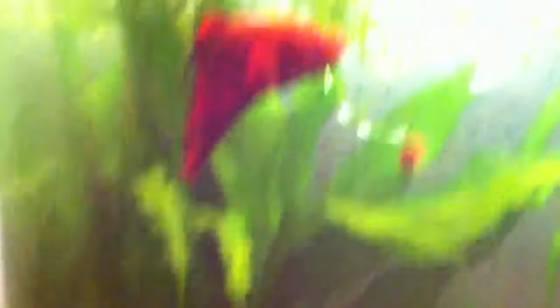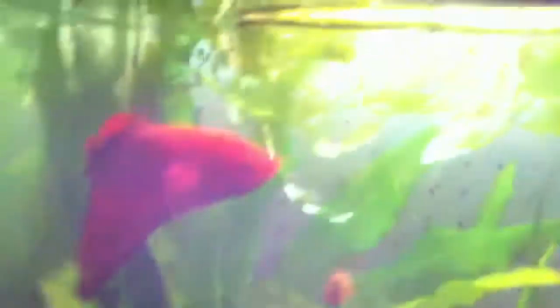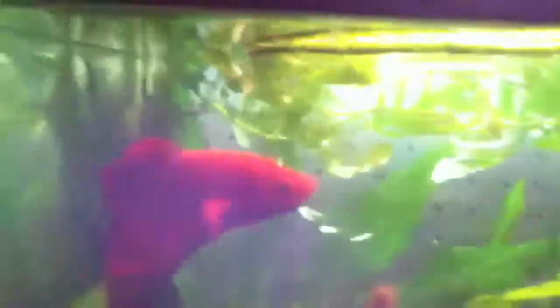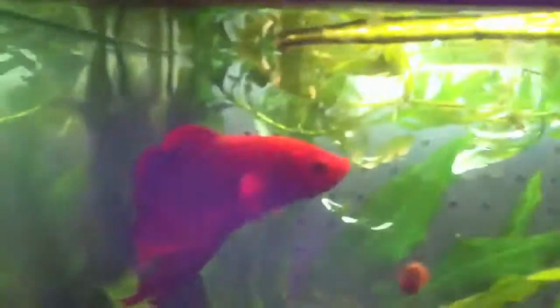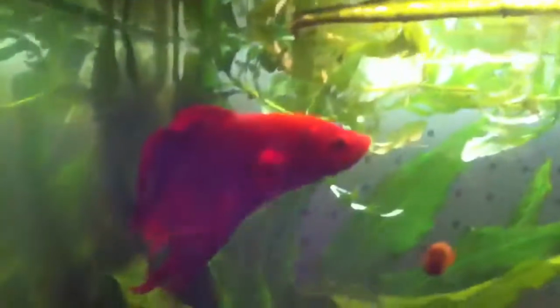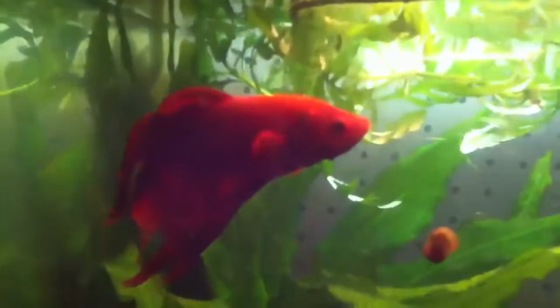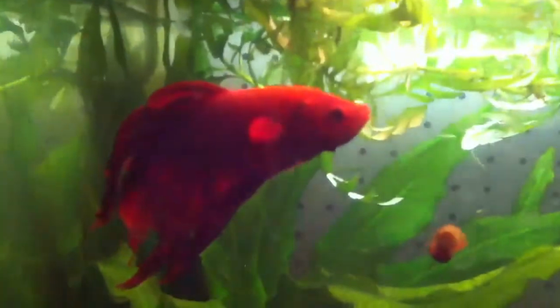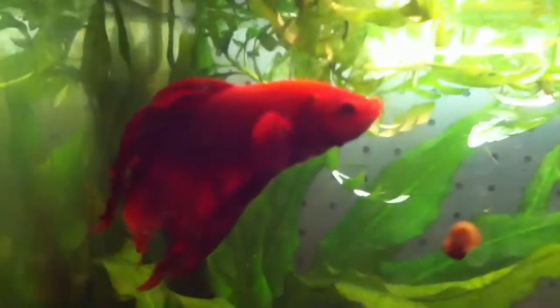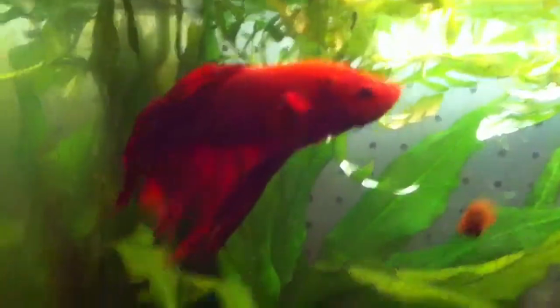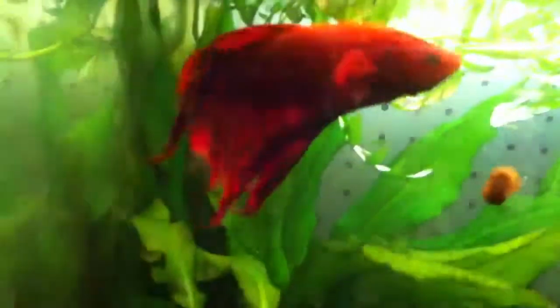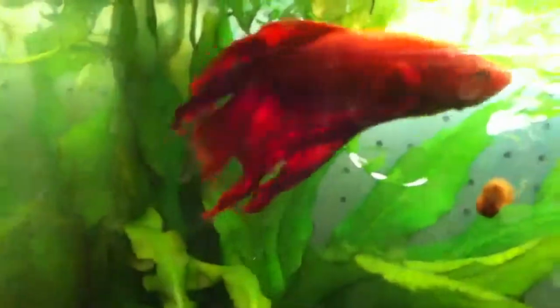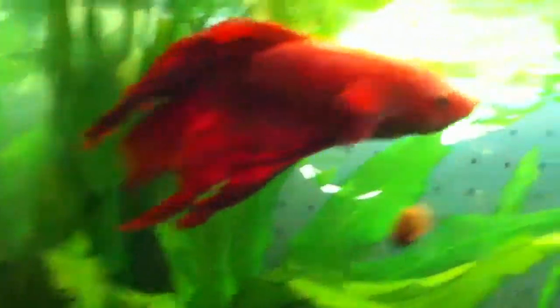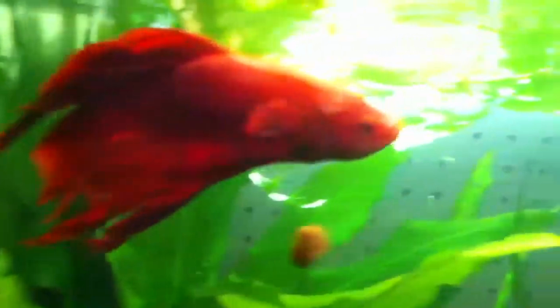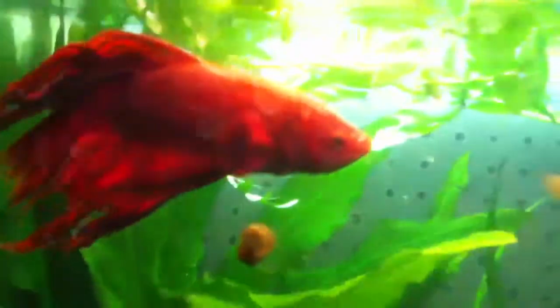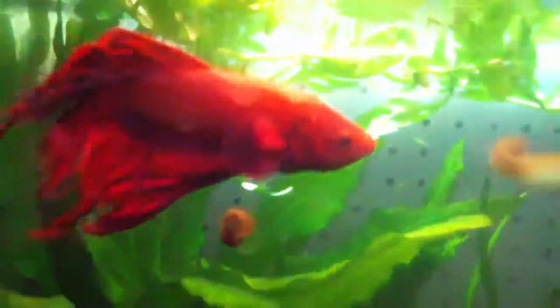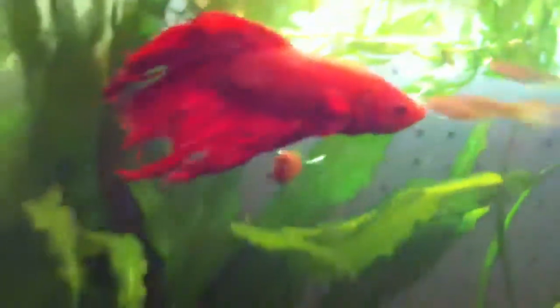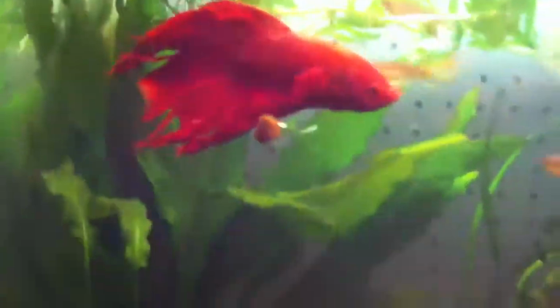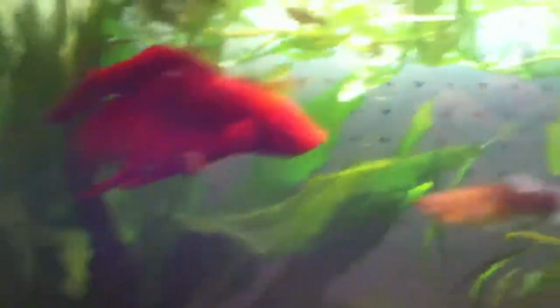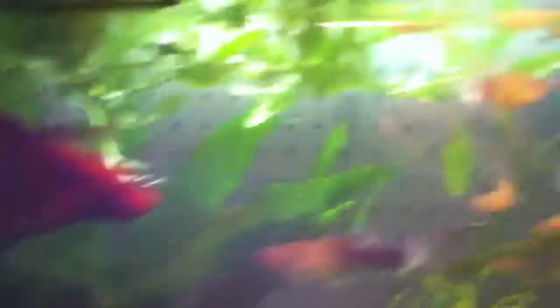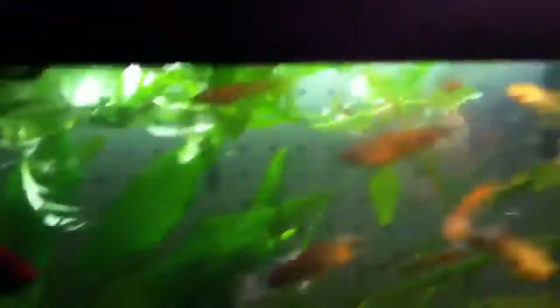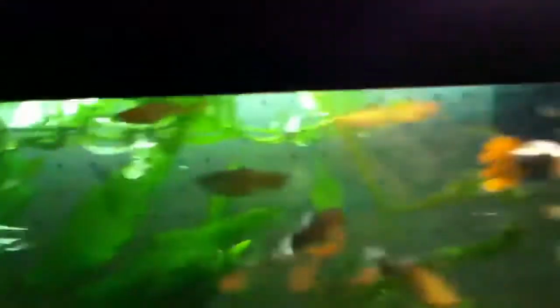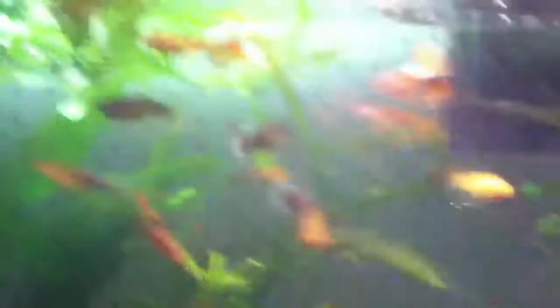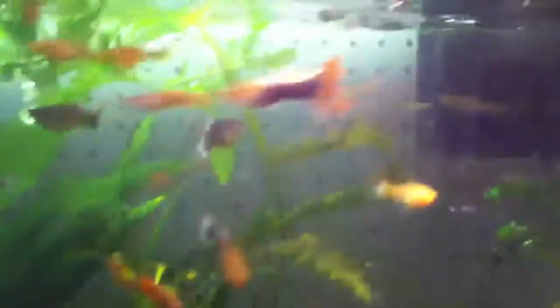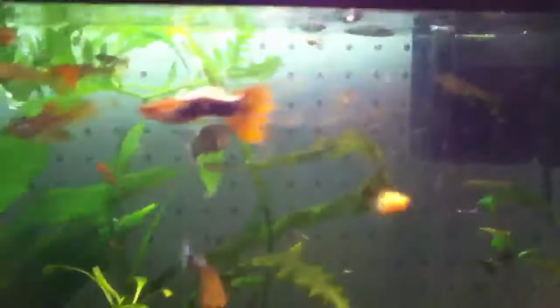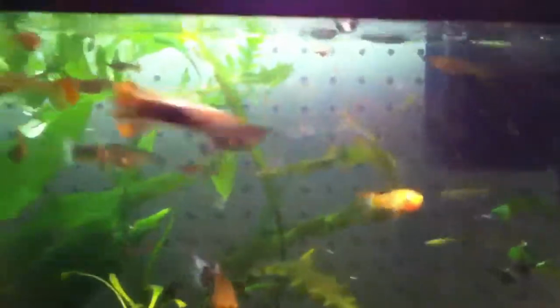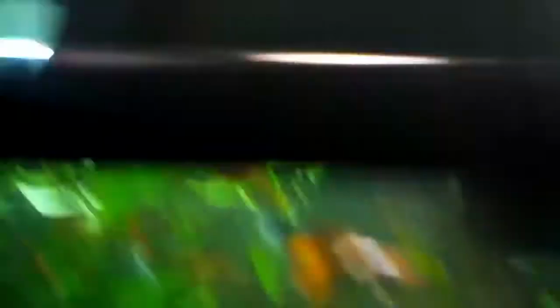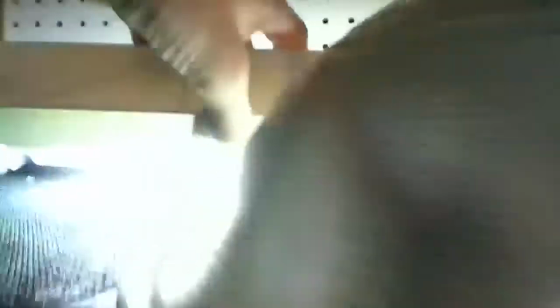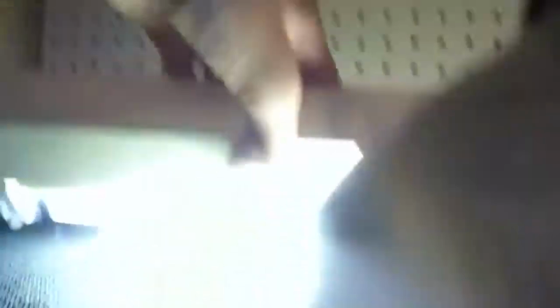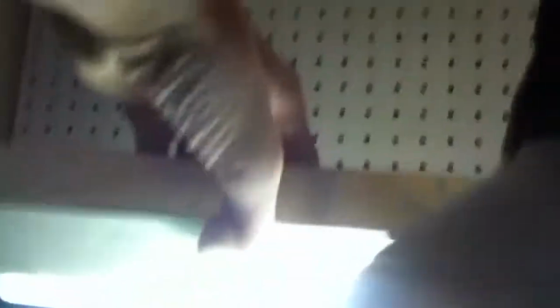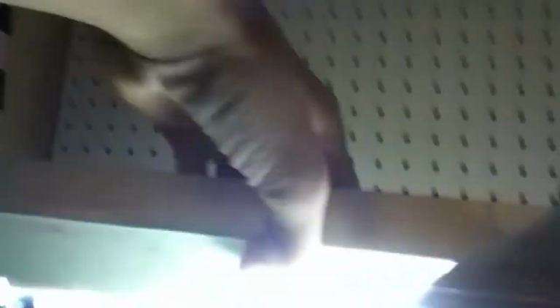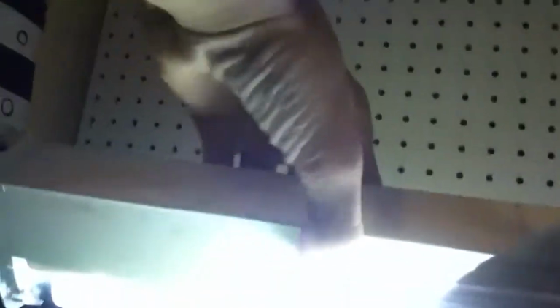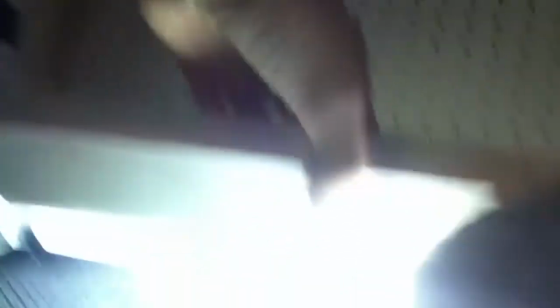Looking so cool — he's so colorful. I'm doing a planet beta tank, if you guys don't already know that.